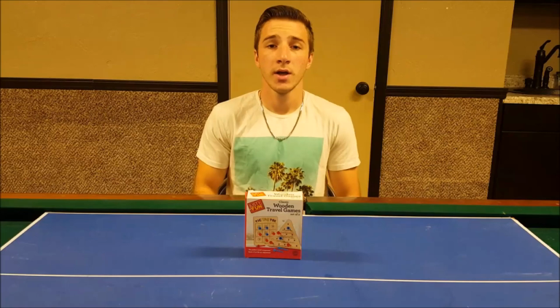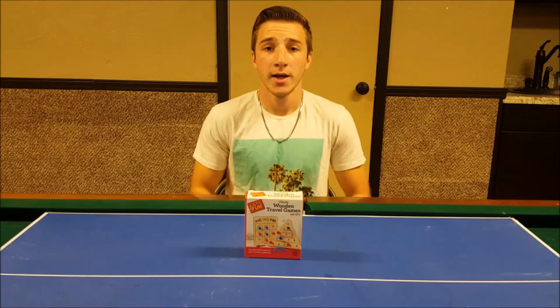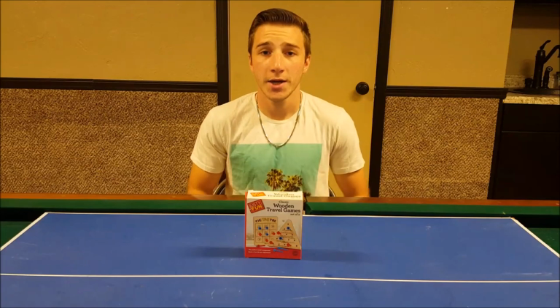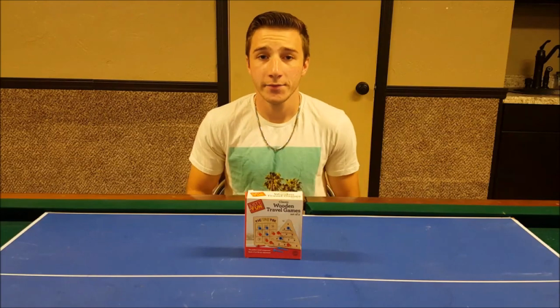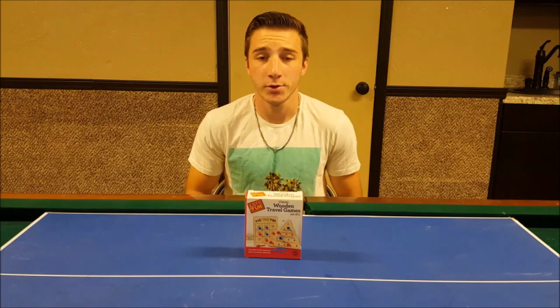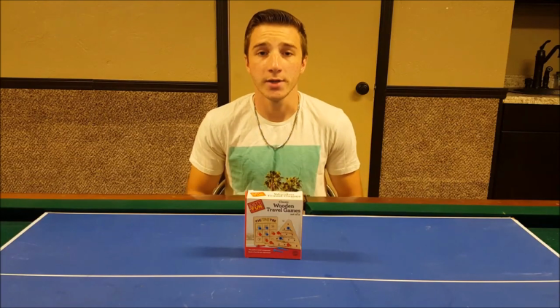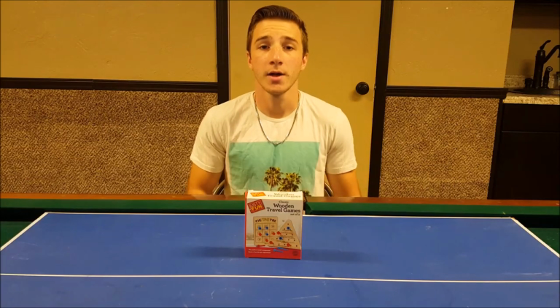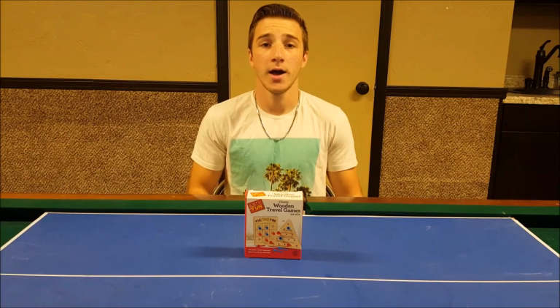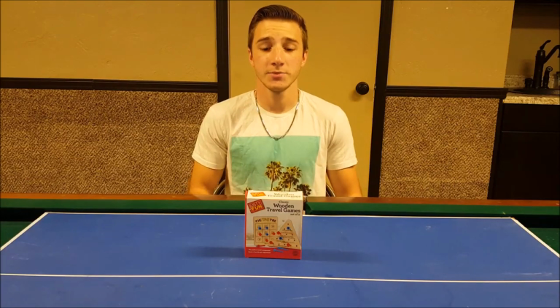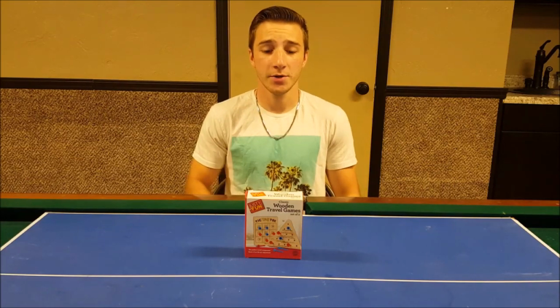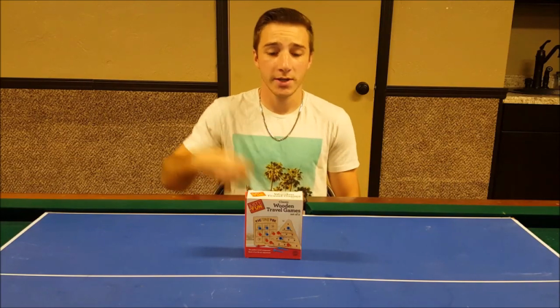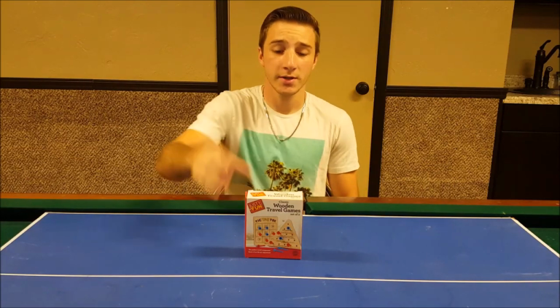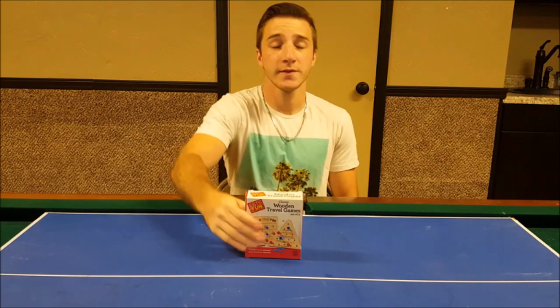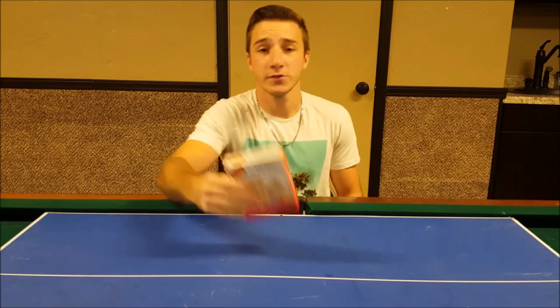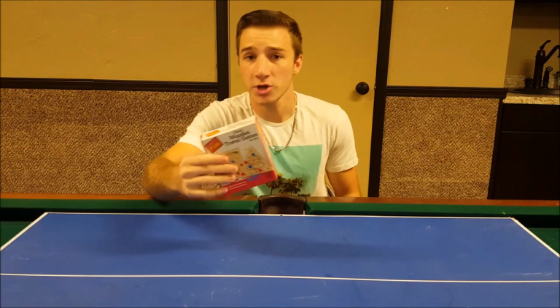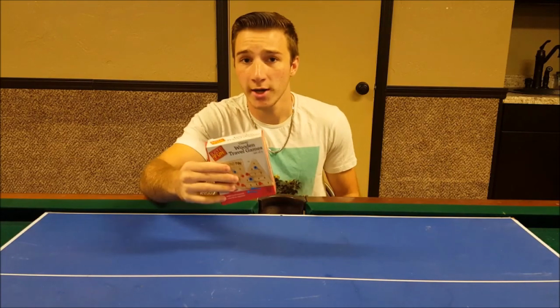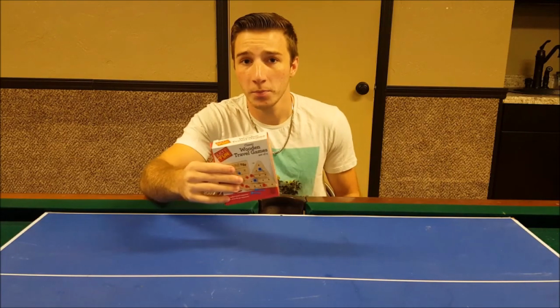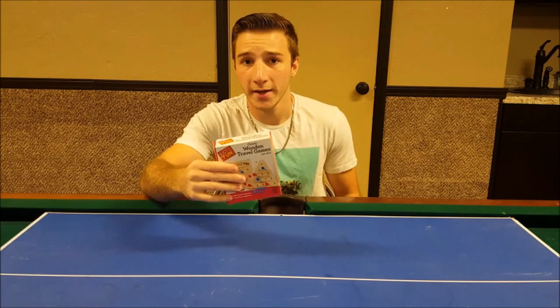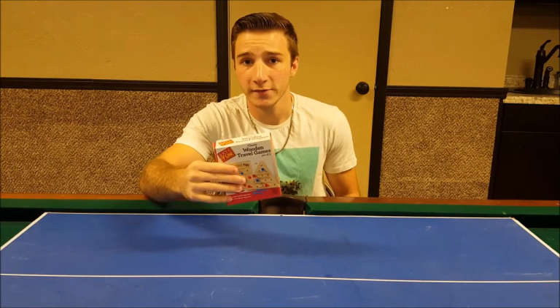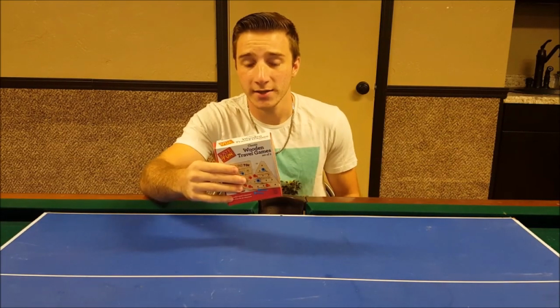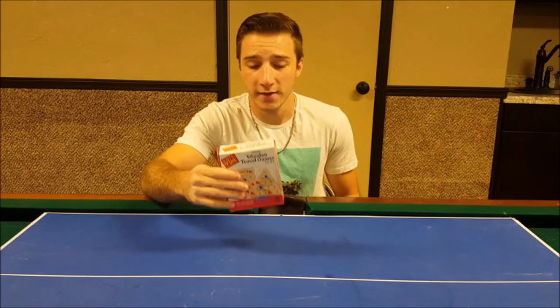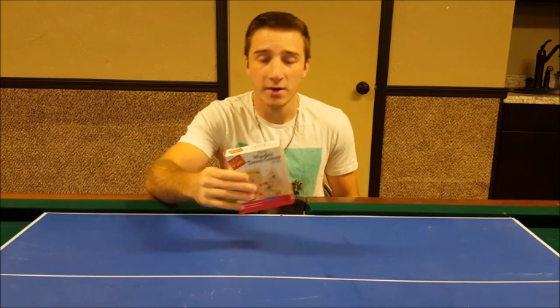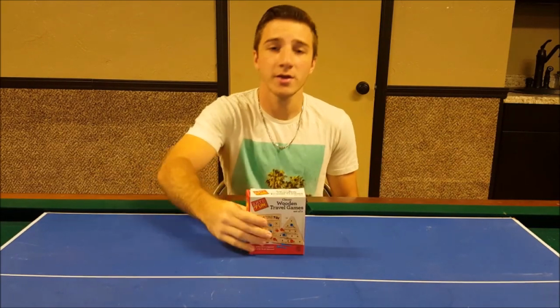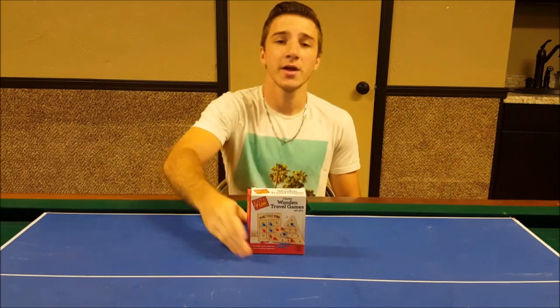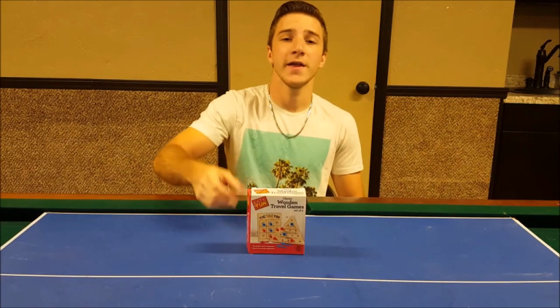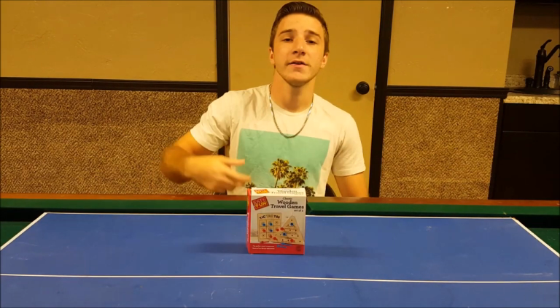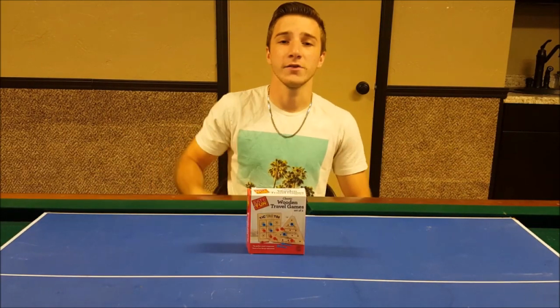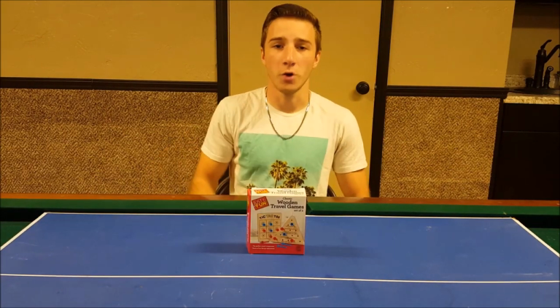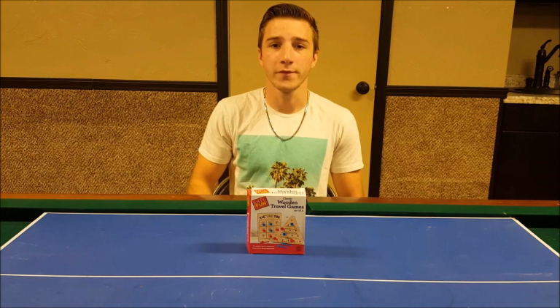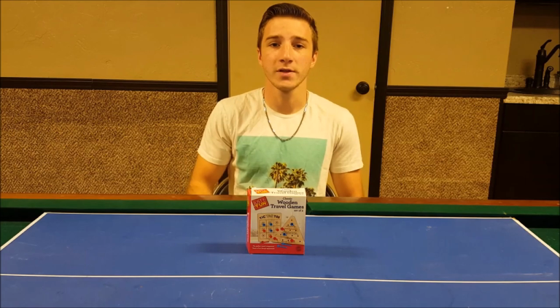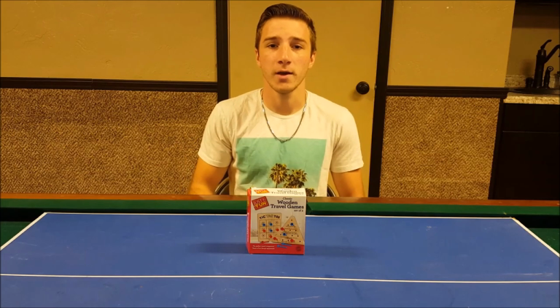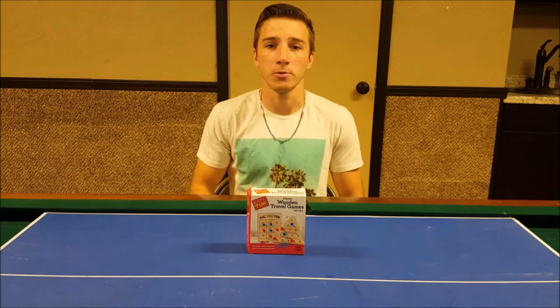Hello everyone, I'm Joey. This is Triangle Peg Solitaire, and this is Over the Table.